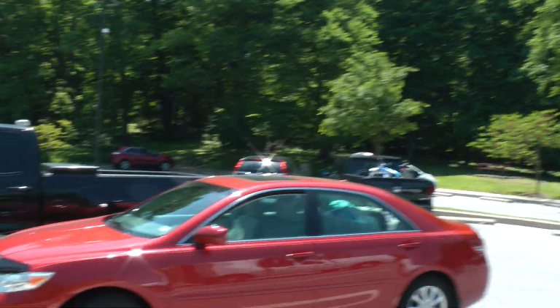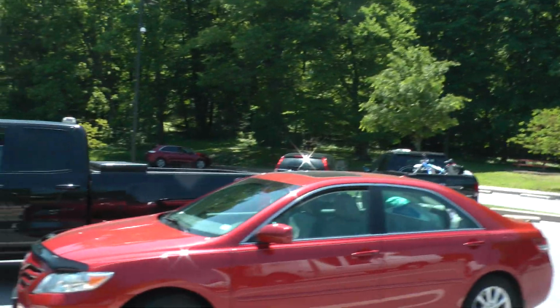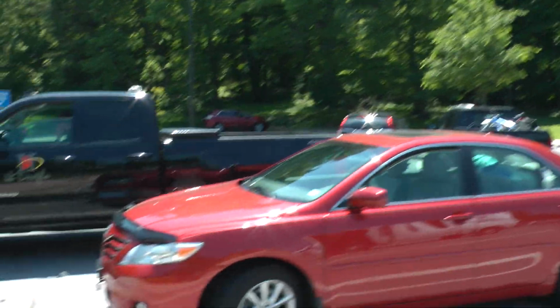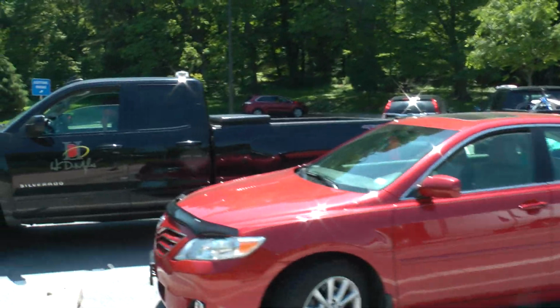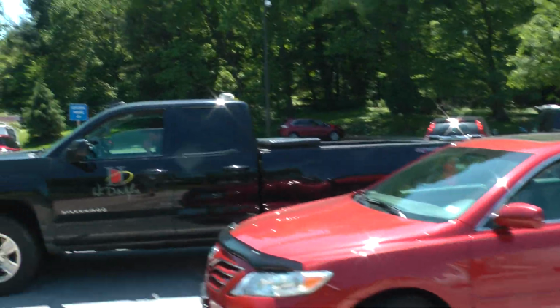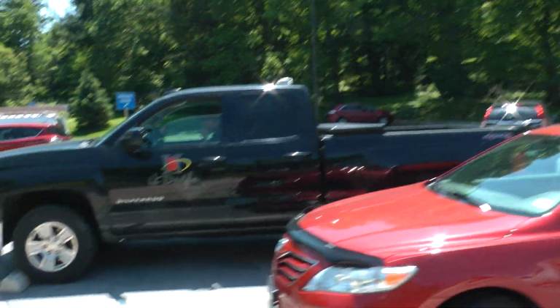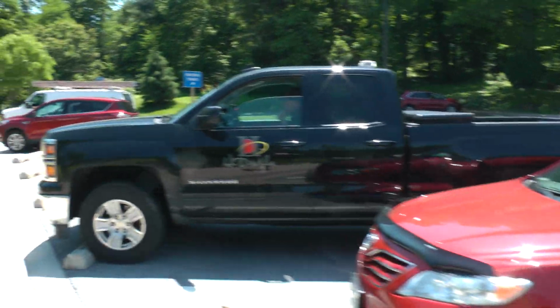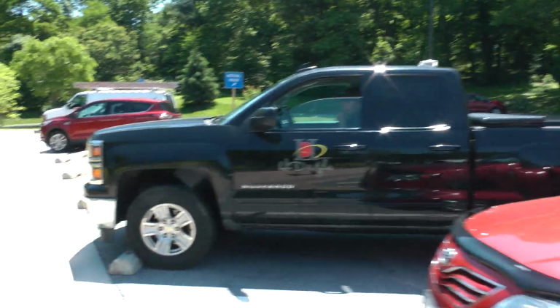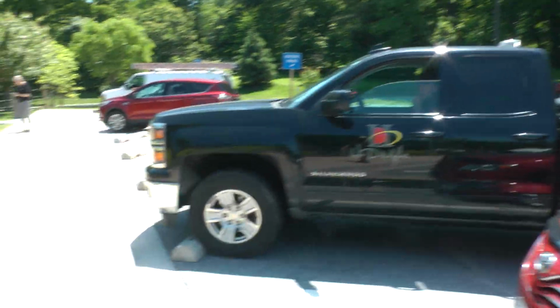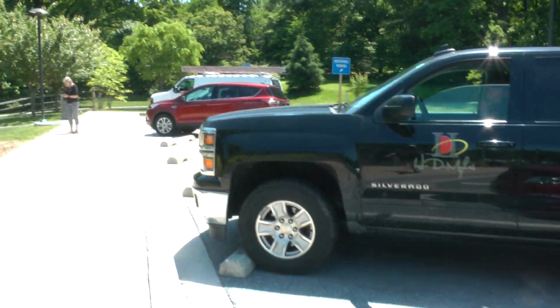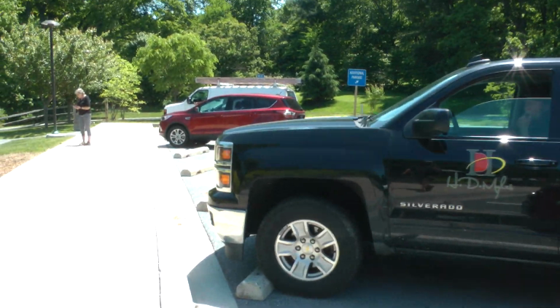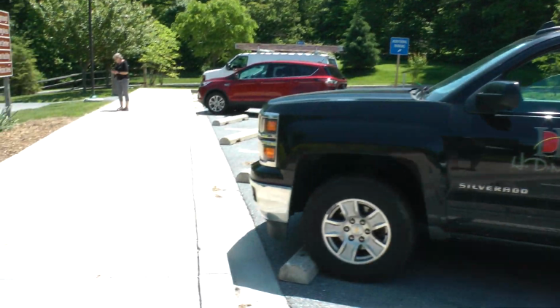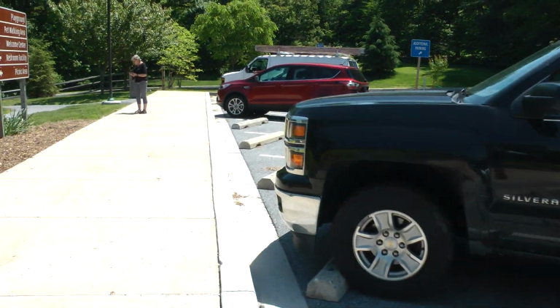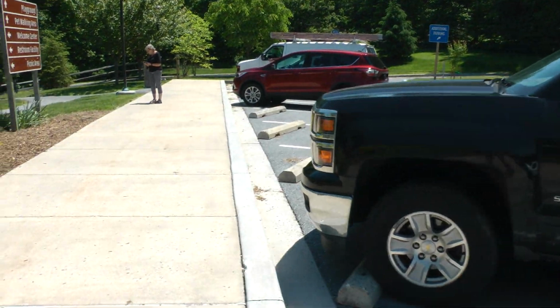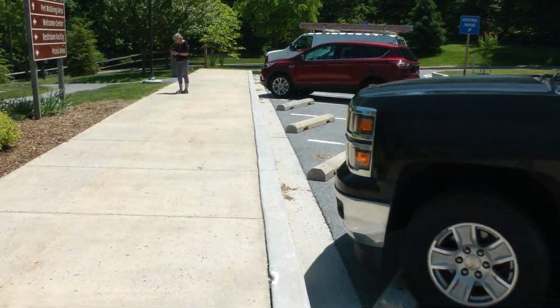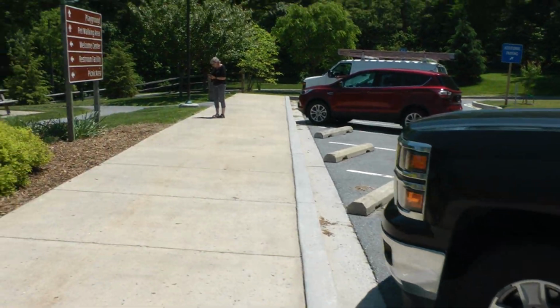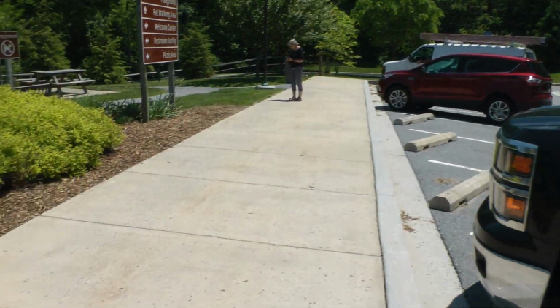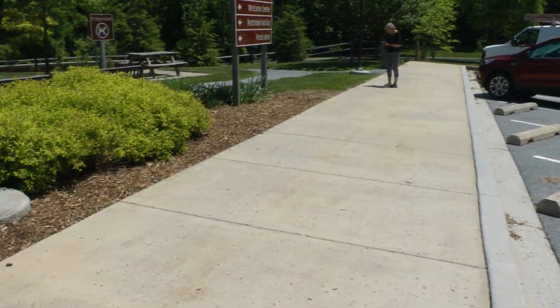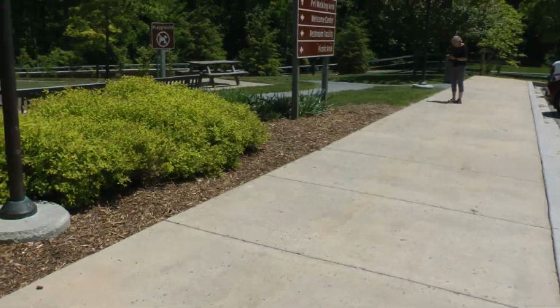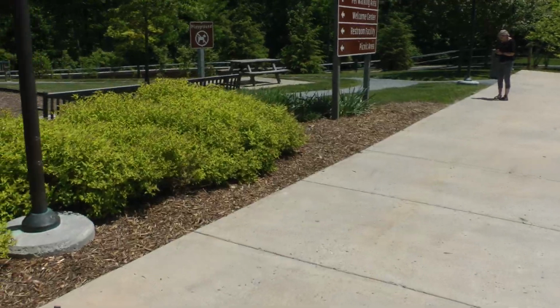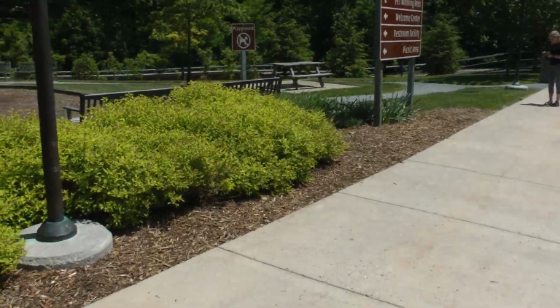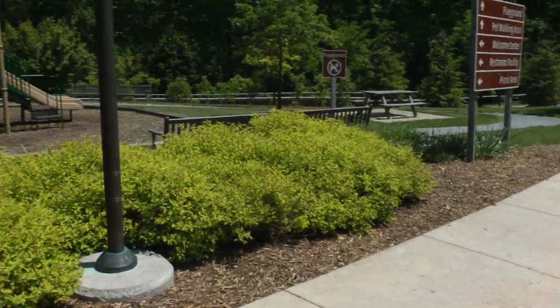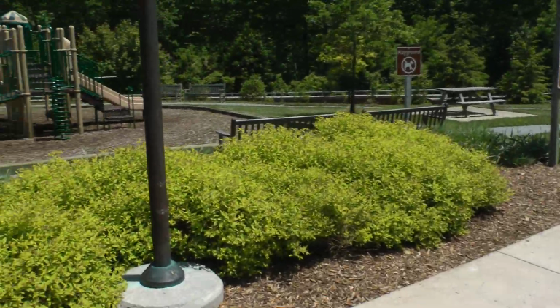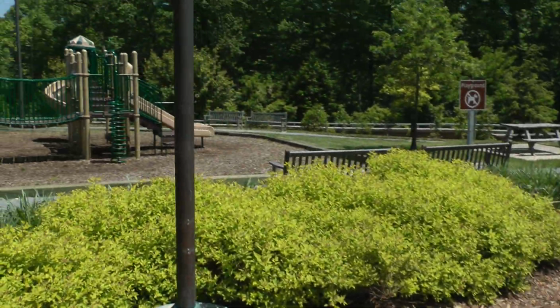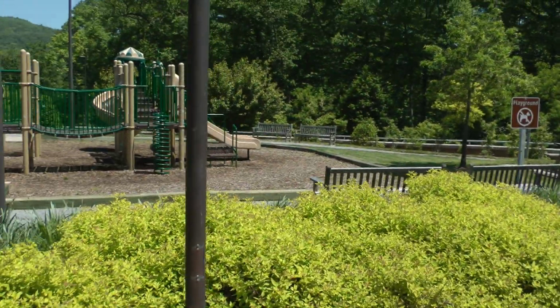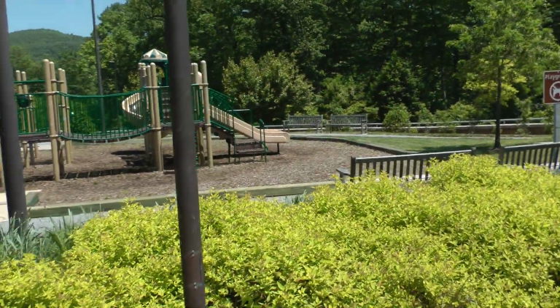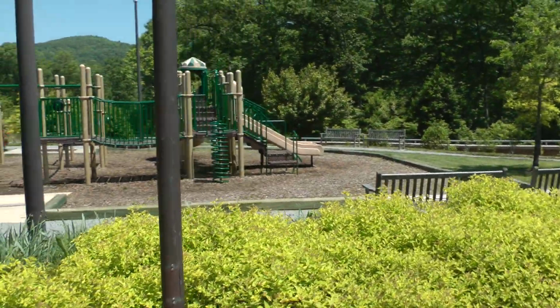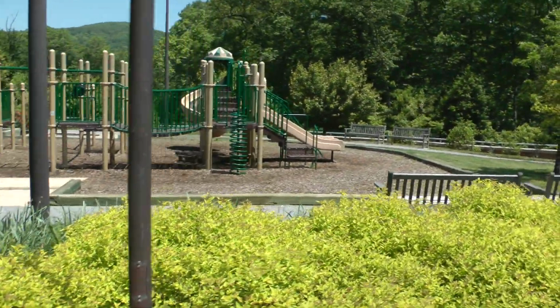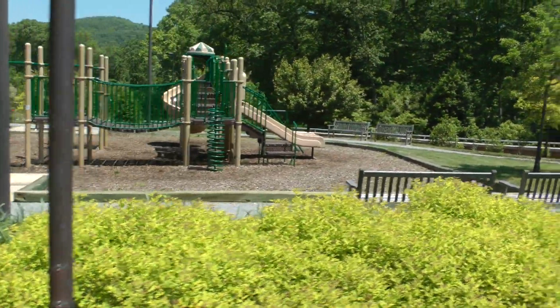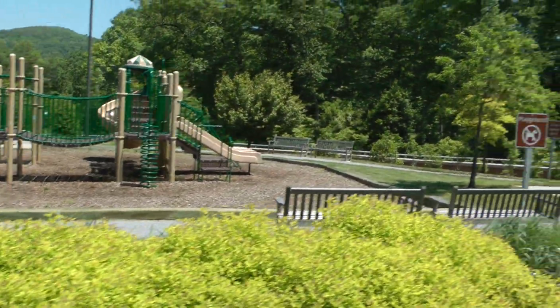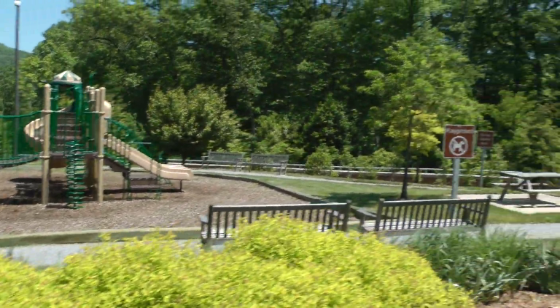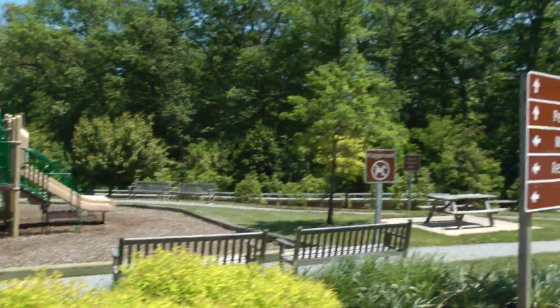There's also the playground. Let's move around.